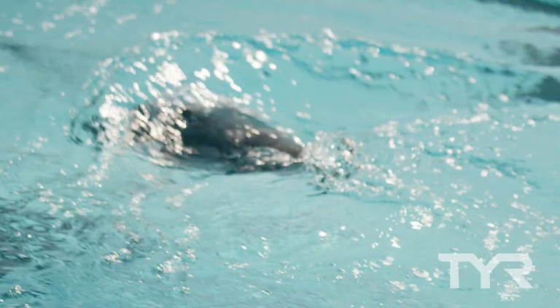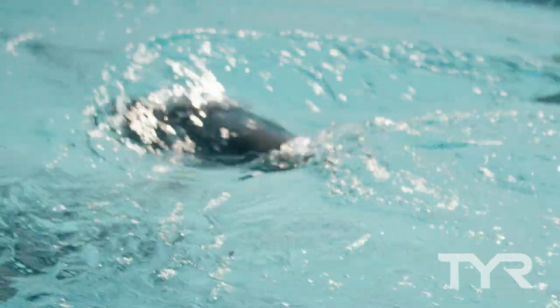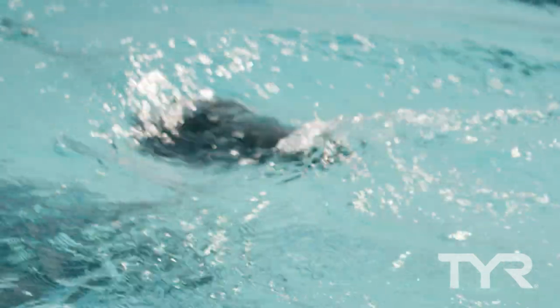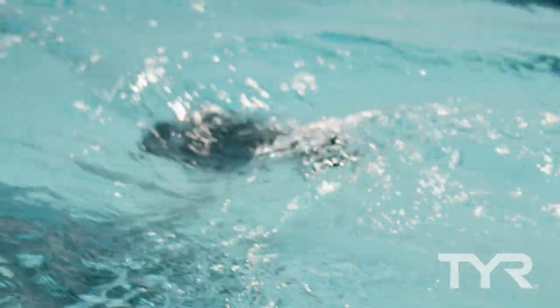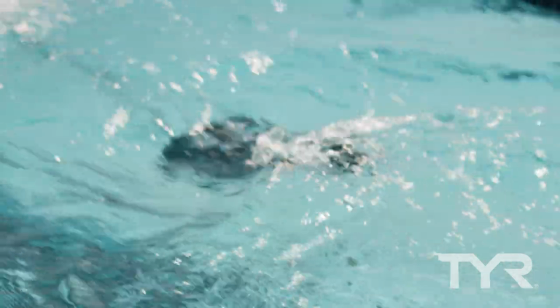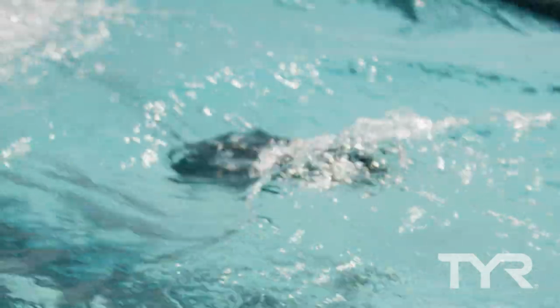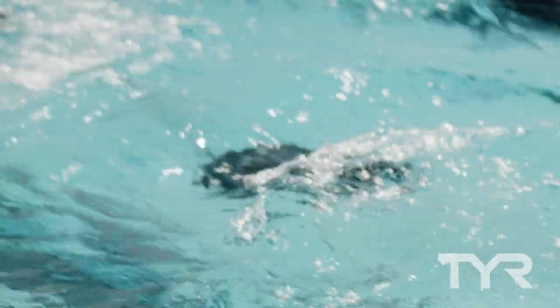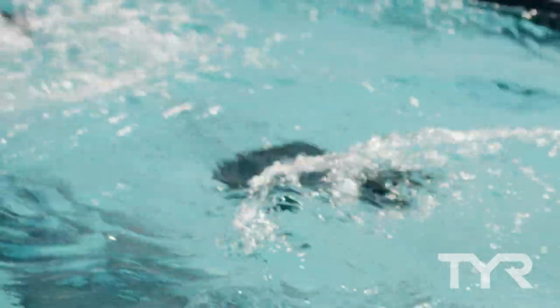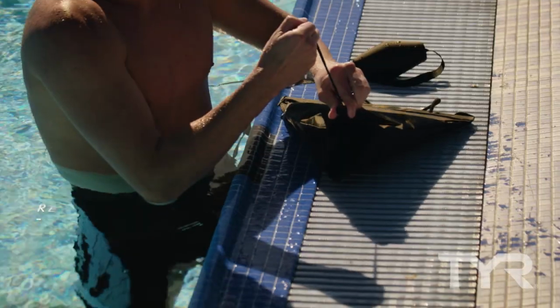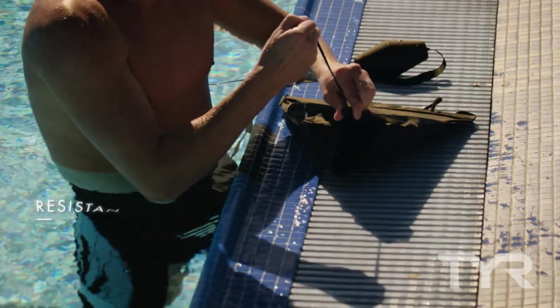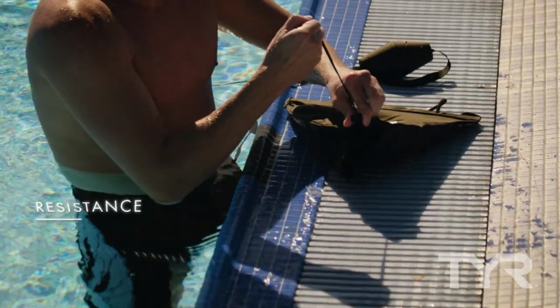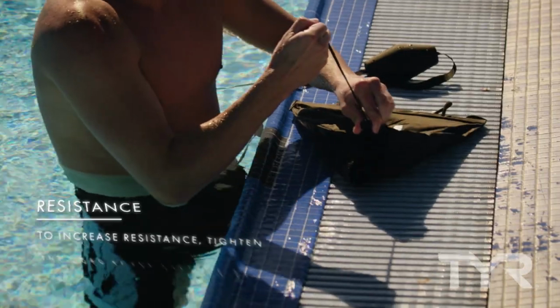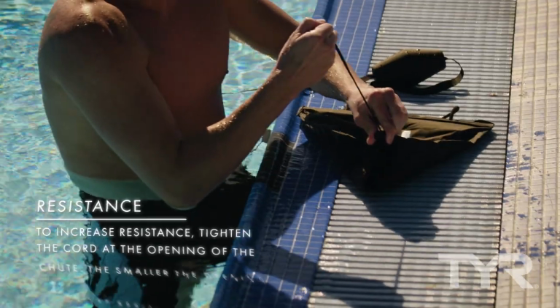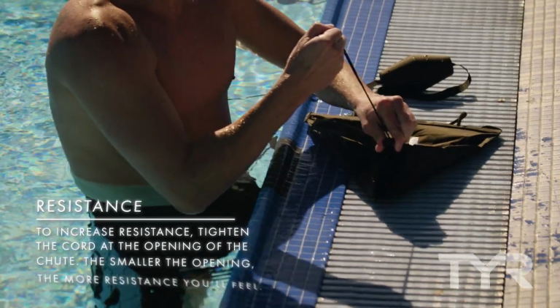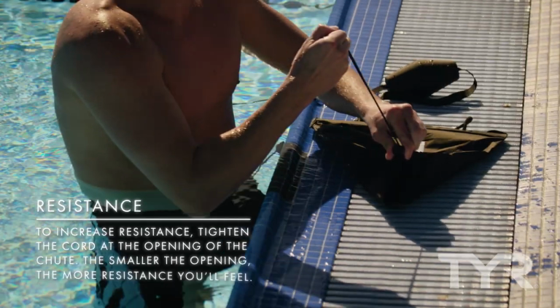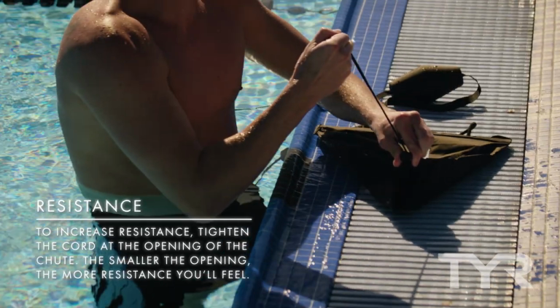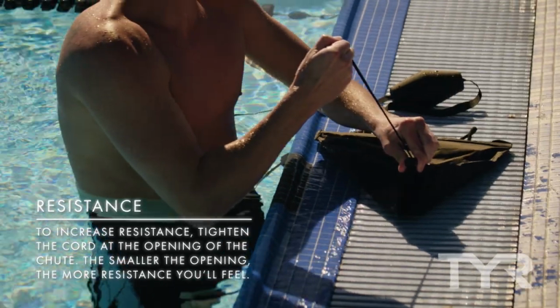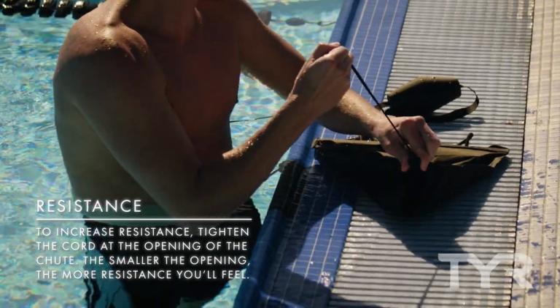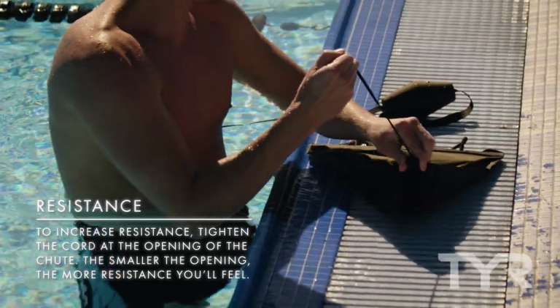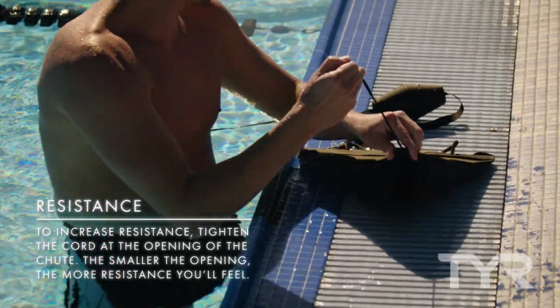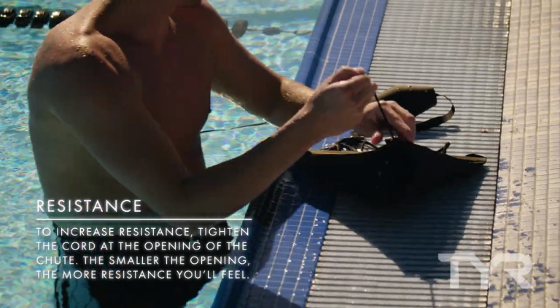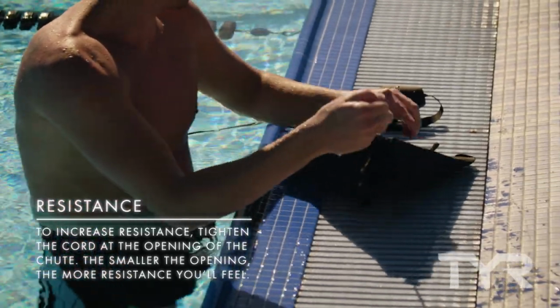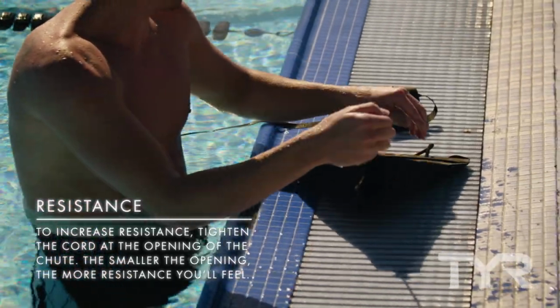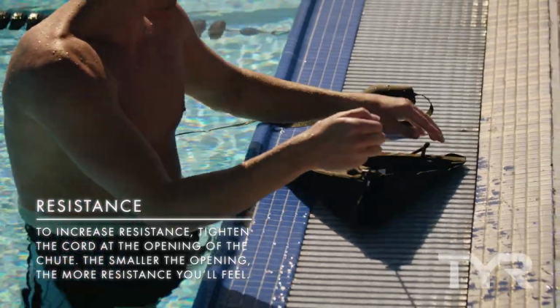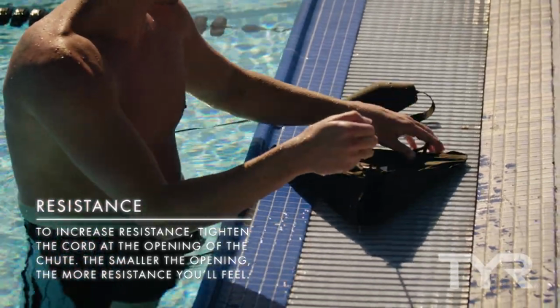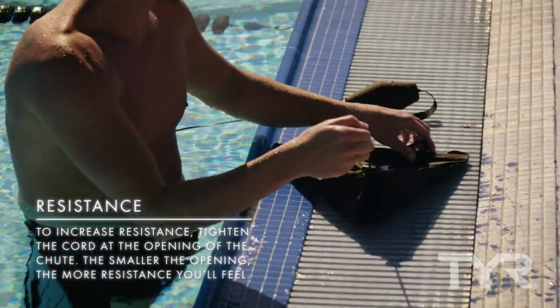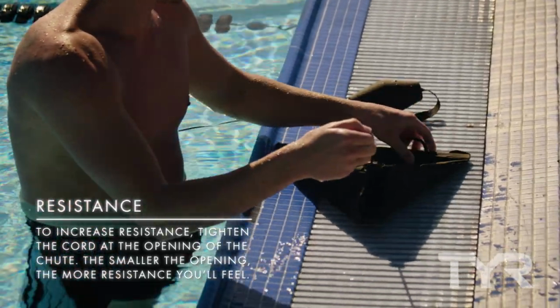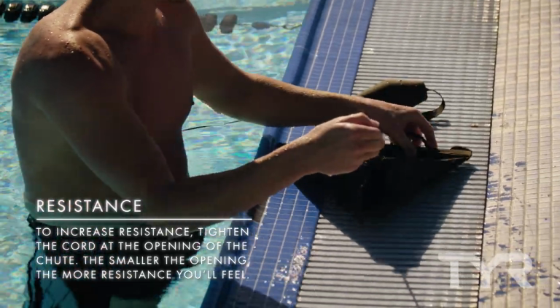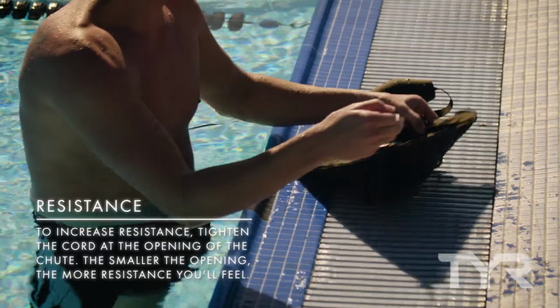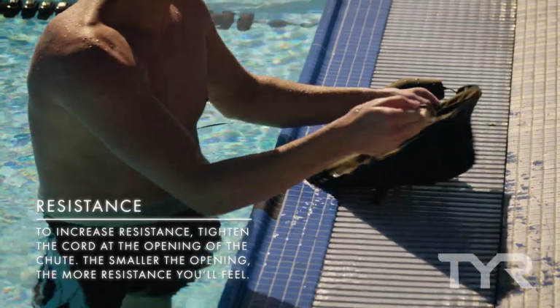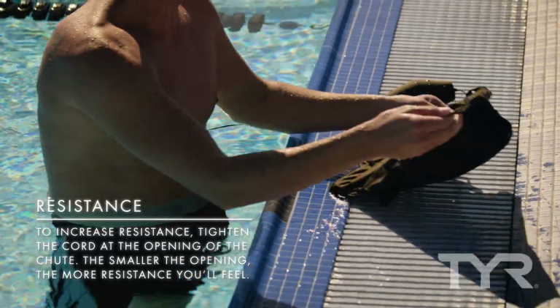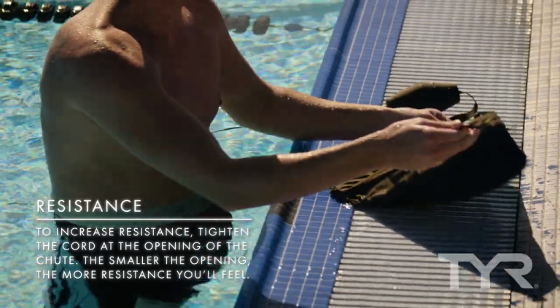To increase the resistance level, tighten the cord at the opening of the chute. The smaller the opening, the more resistance you will feel.